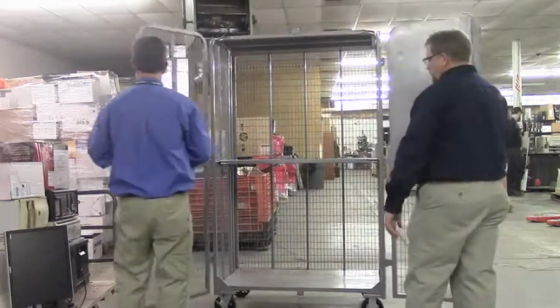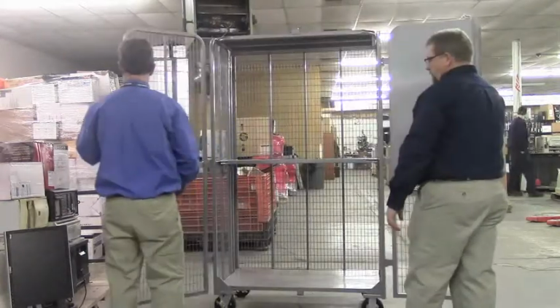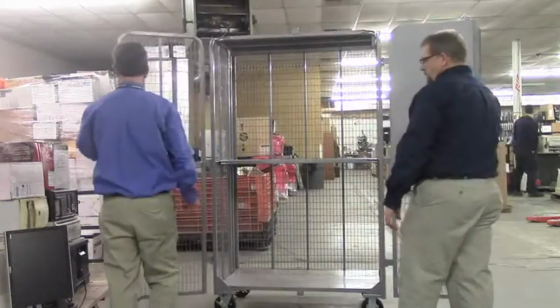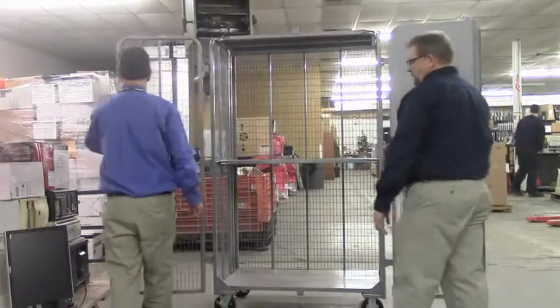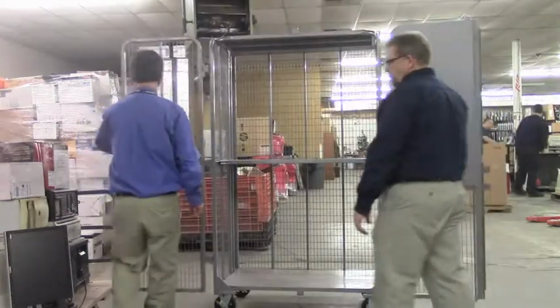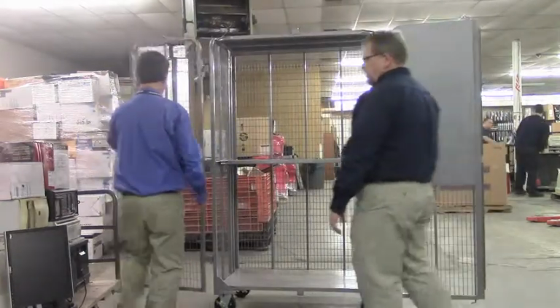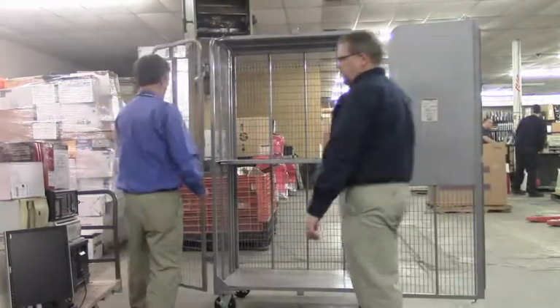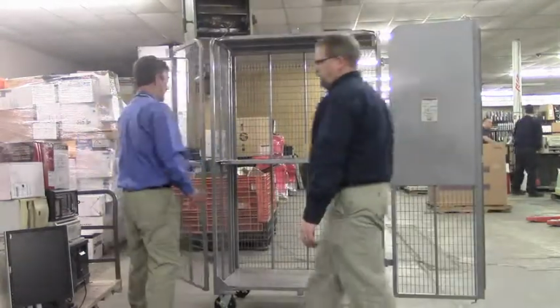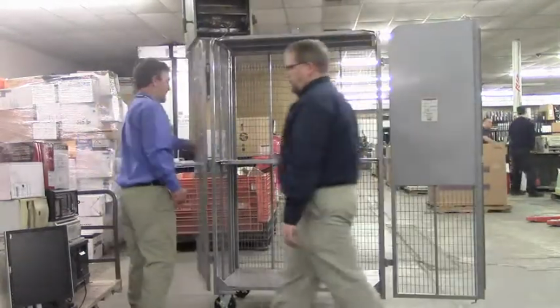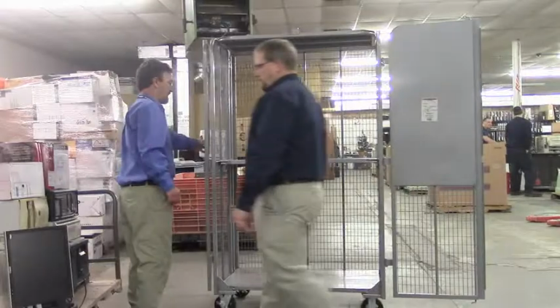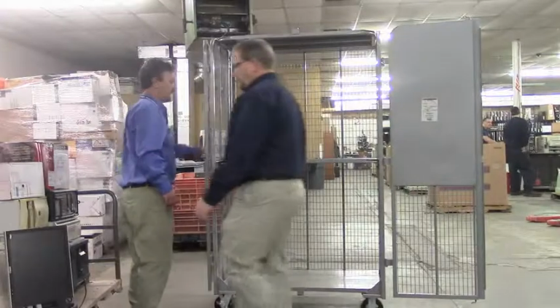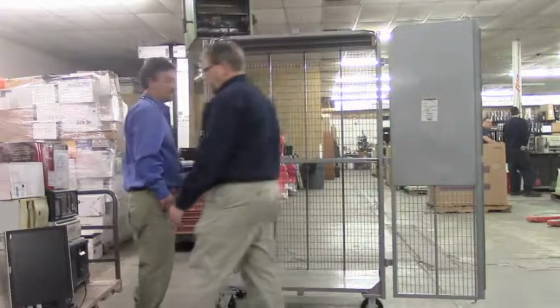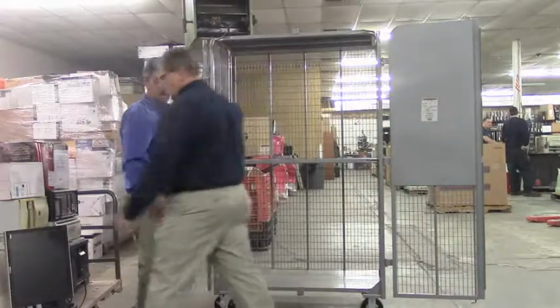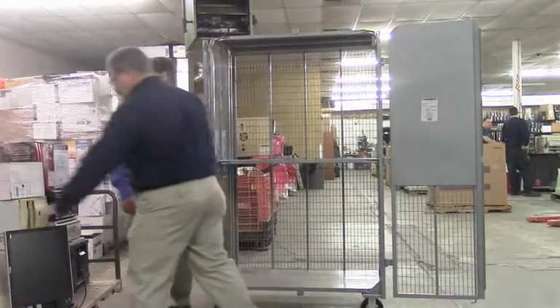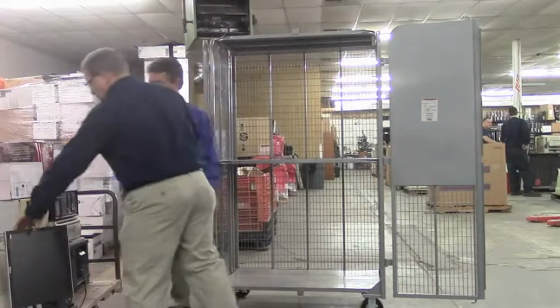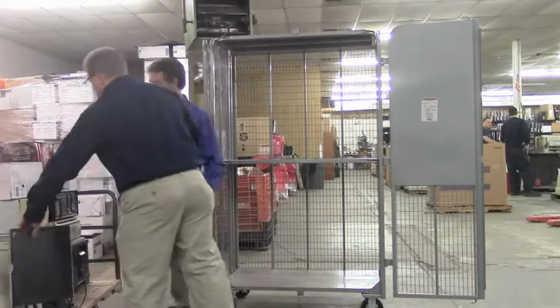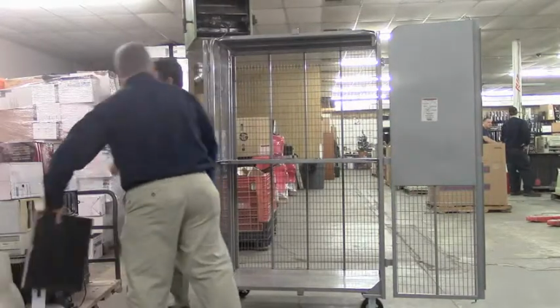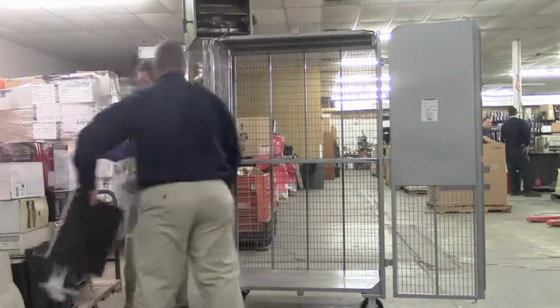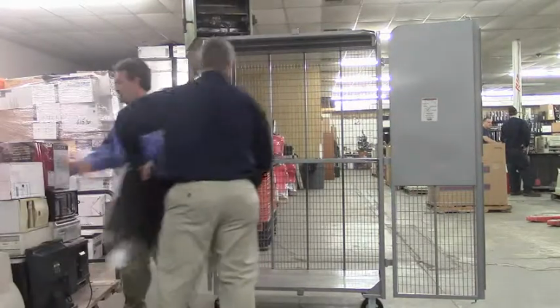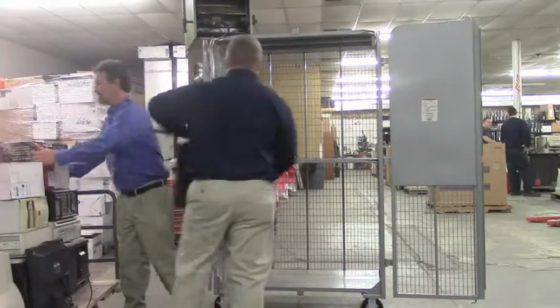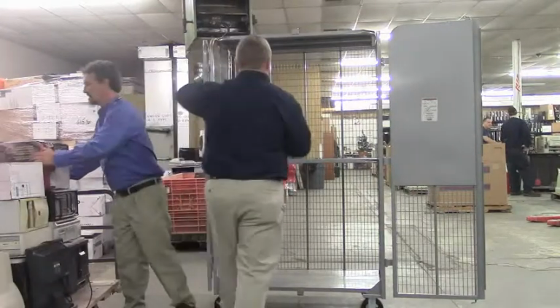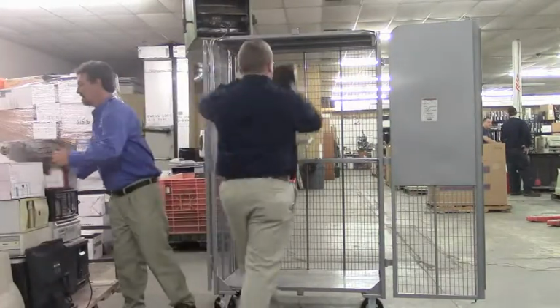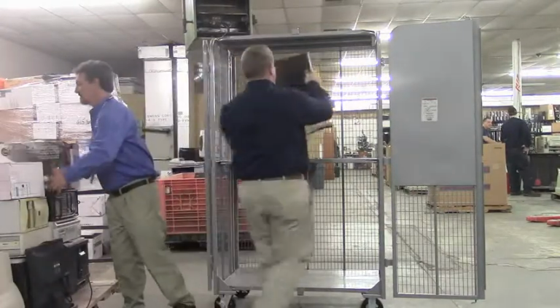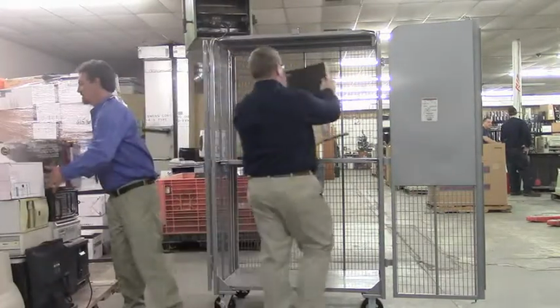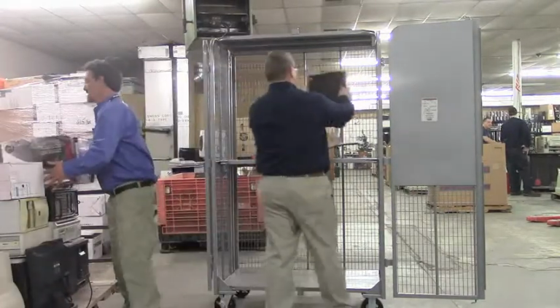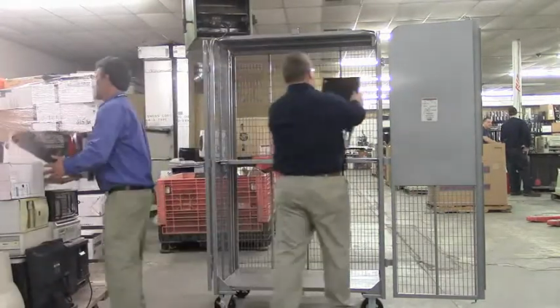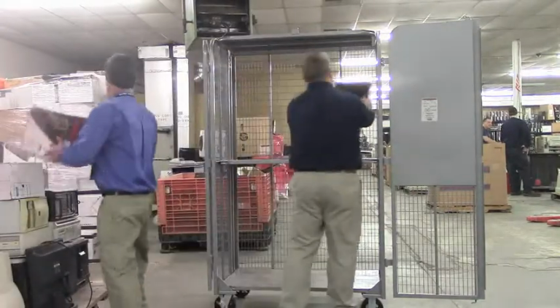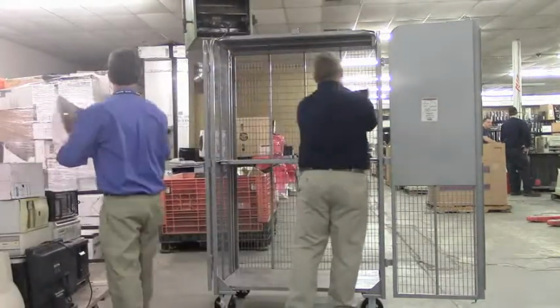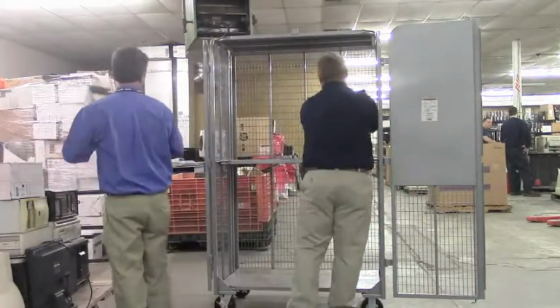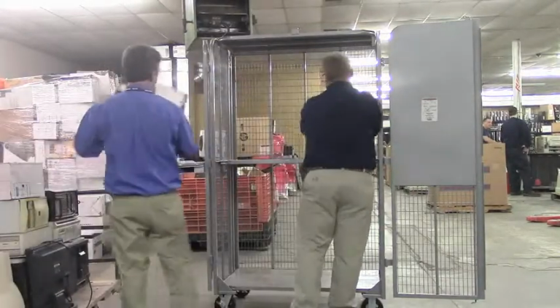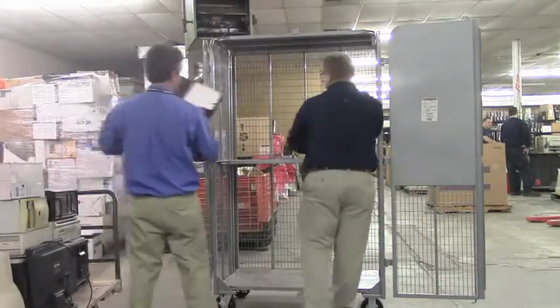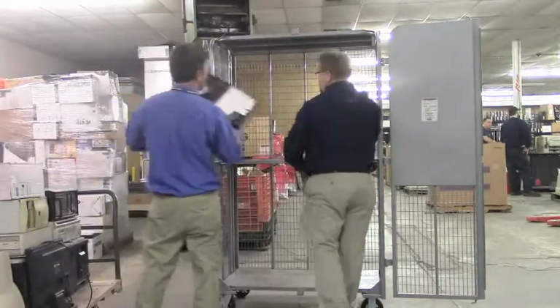The front doors are going to be opened and then essentially the equipment can be loaded into place.